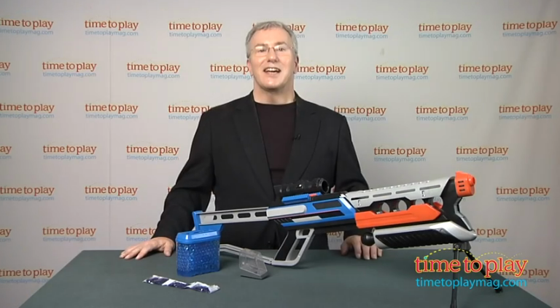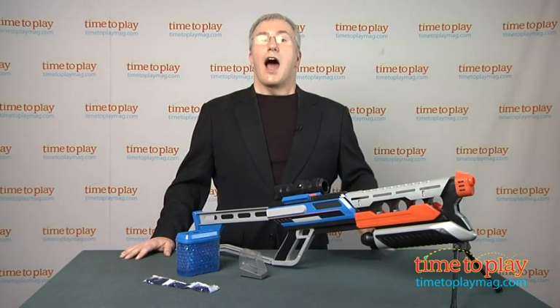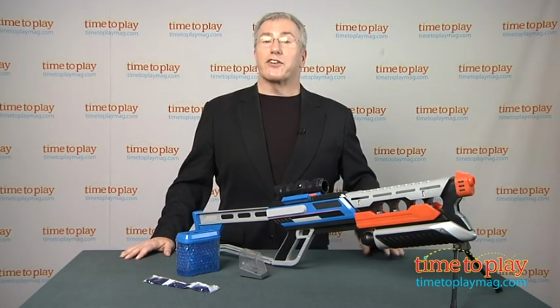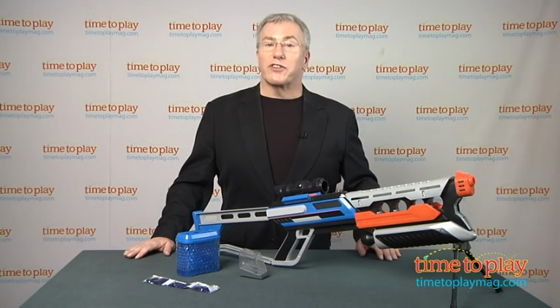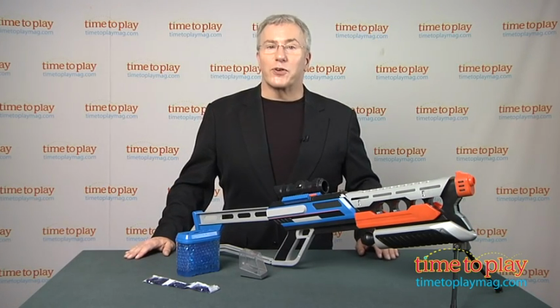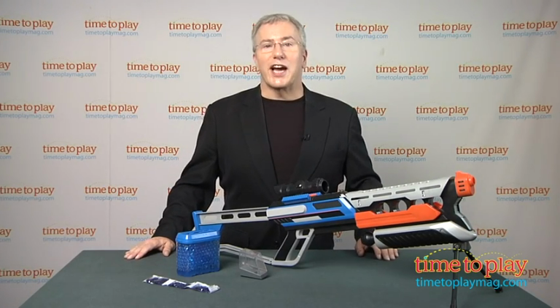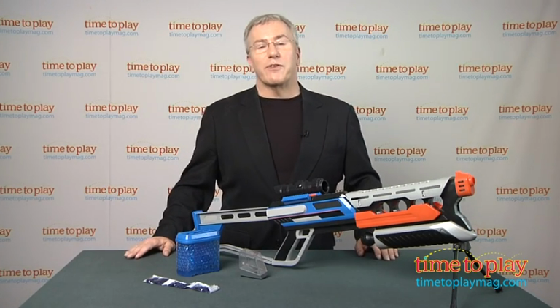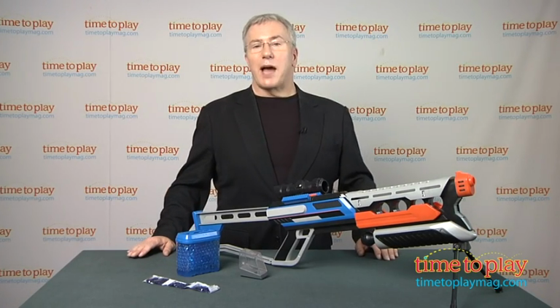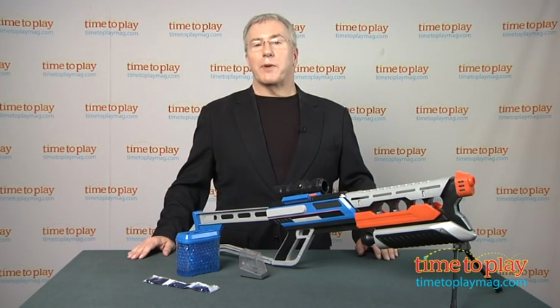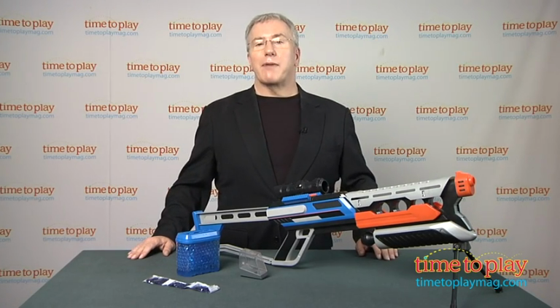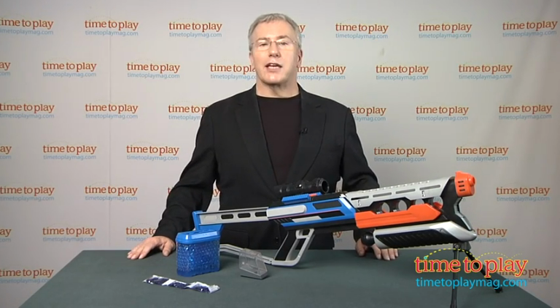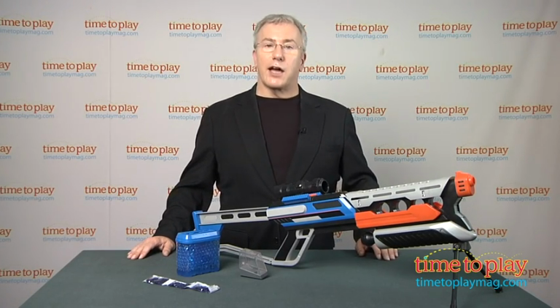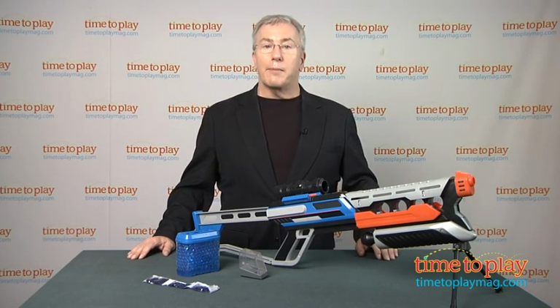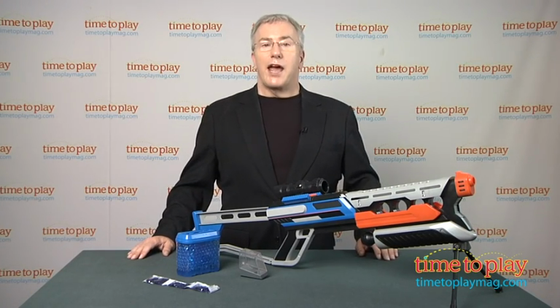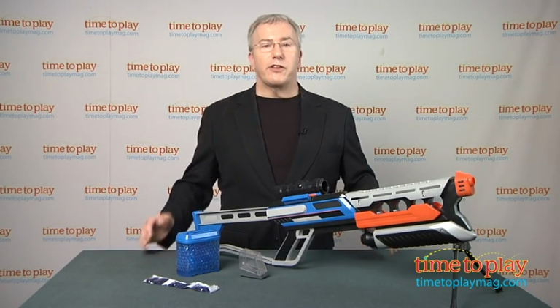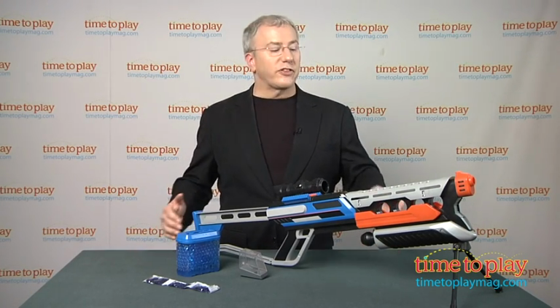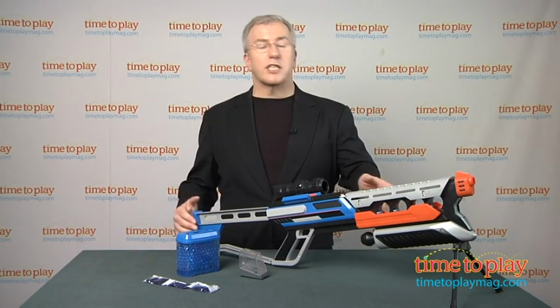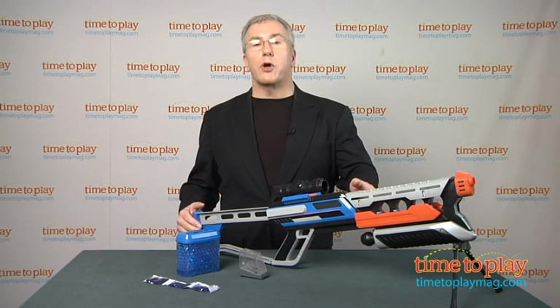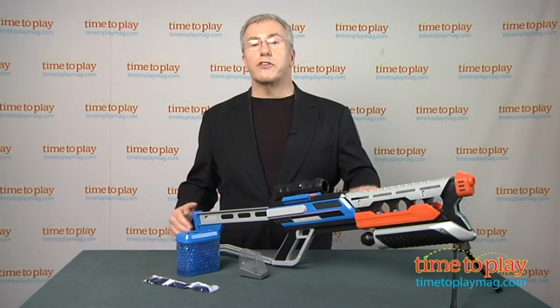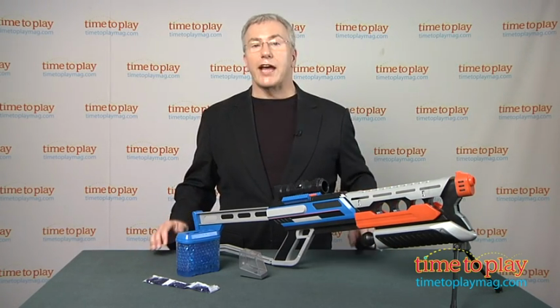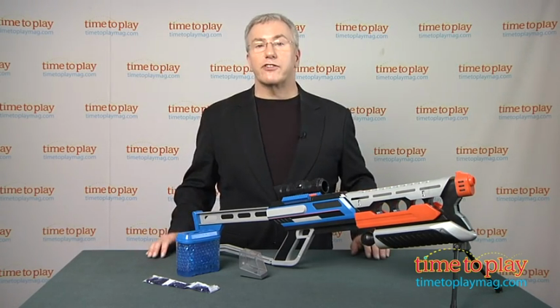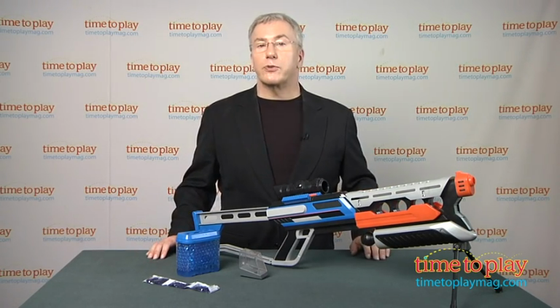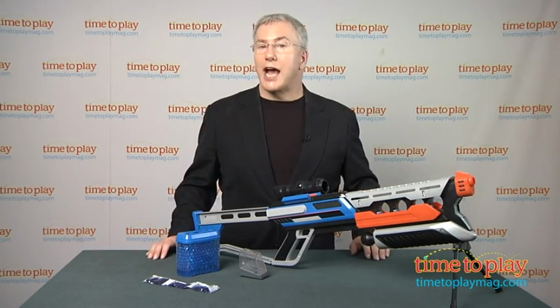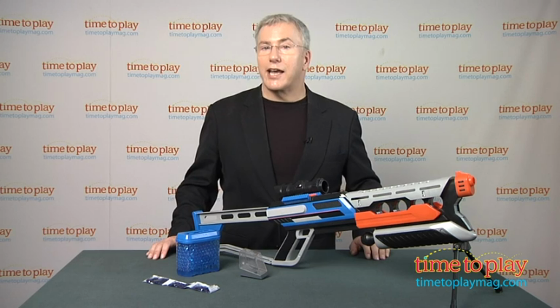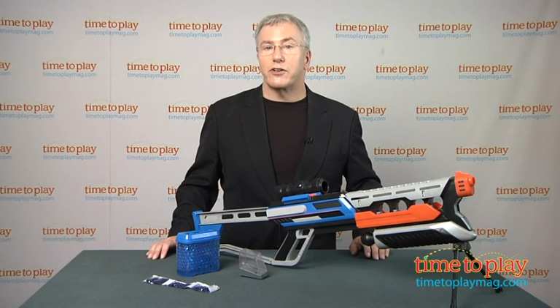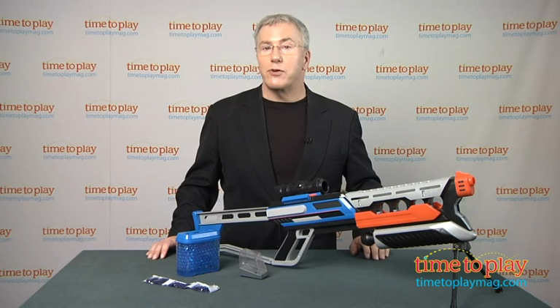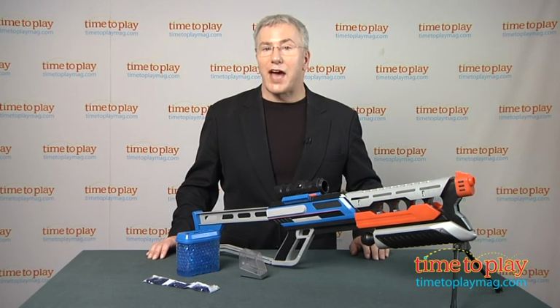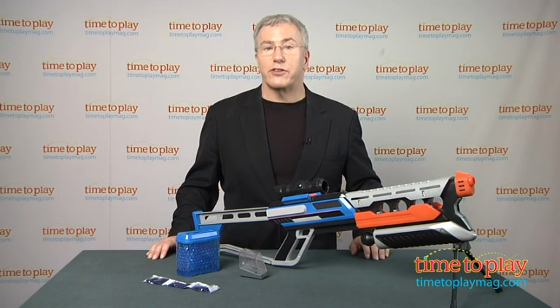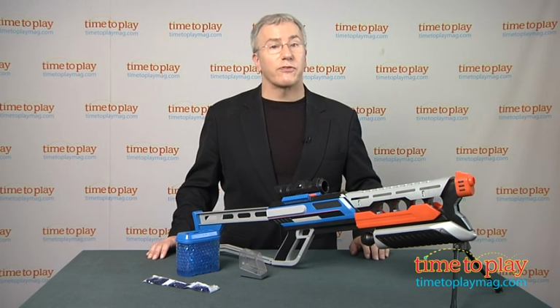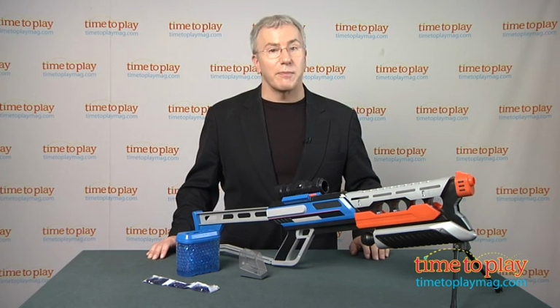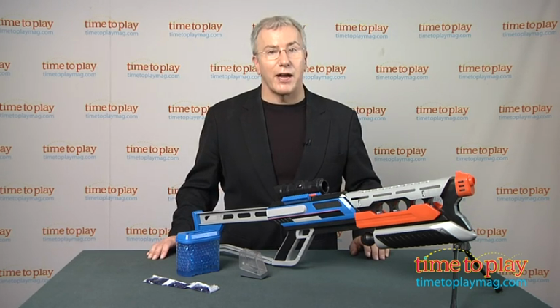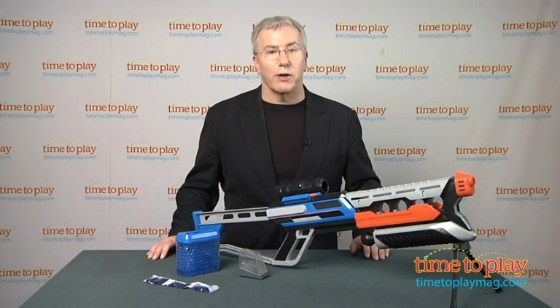Hi, it's Chris the Toy Guy from TimeToPlayMag.com, and this is the Exploders X2 Retaliator 2000 from the Maya Group.